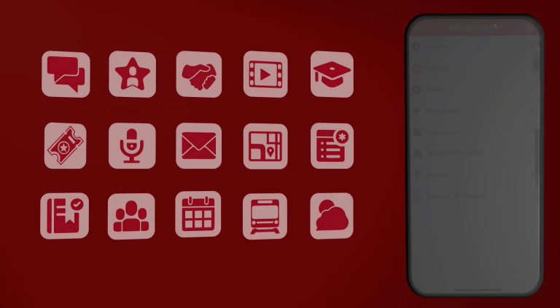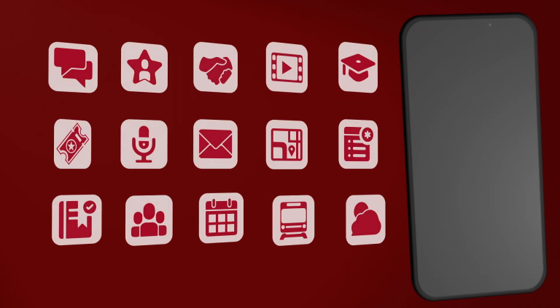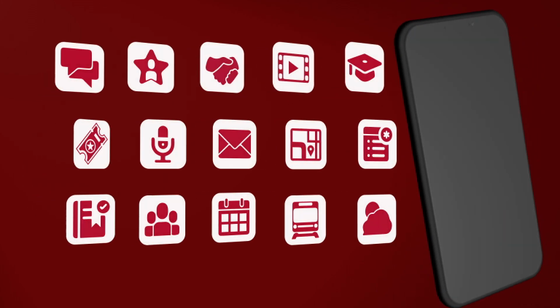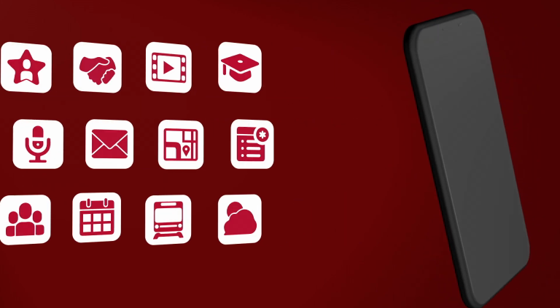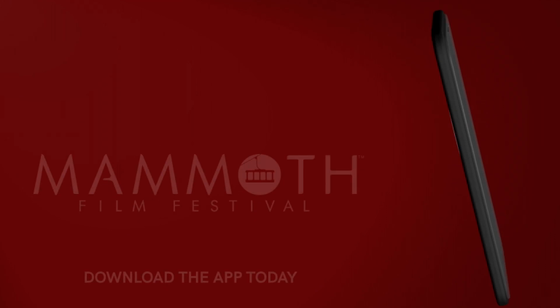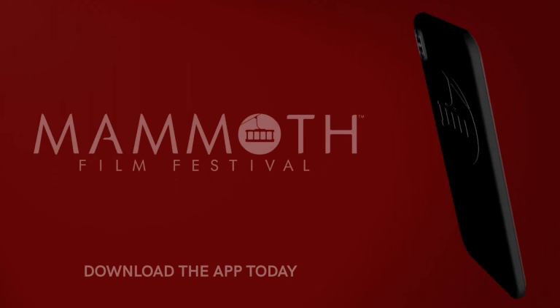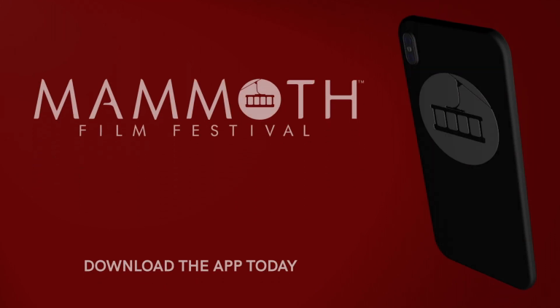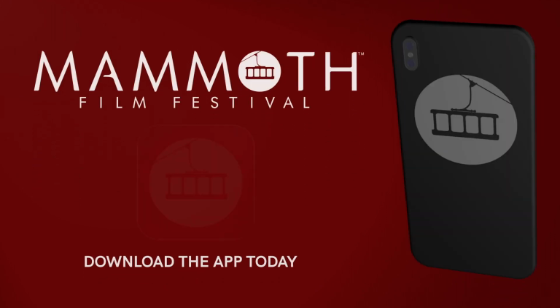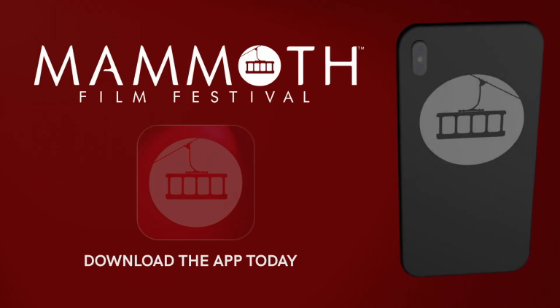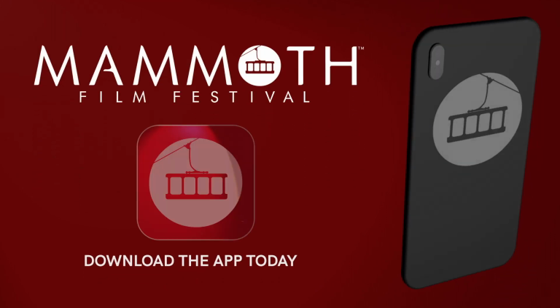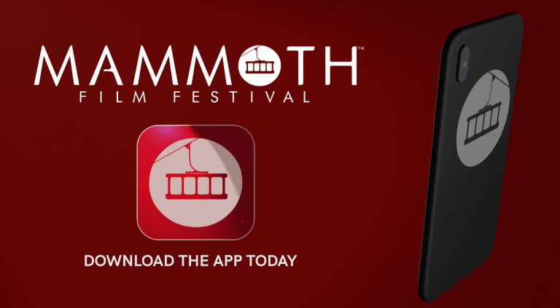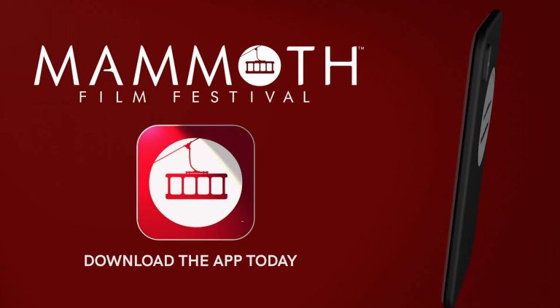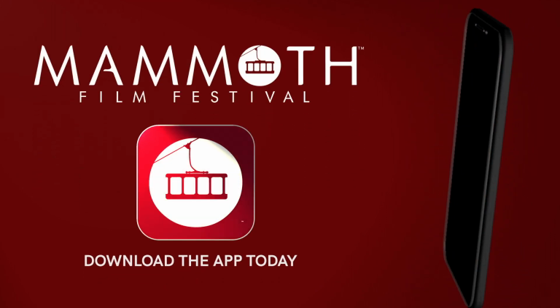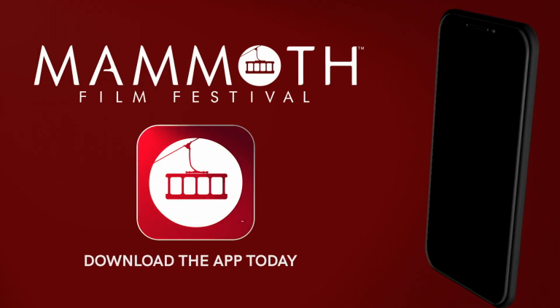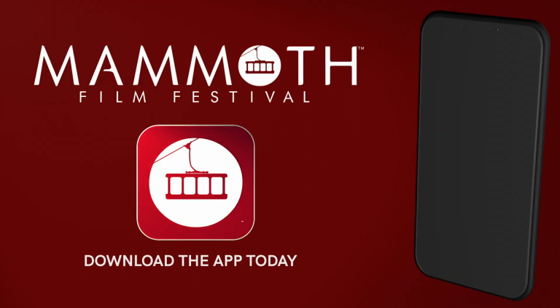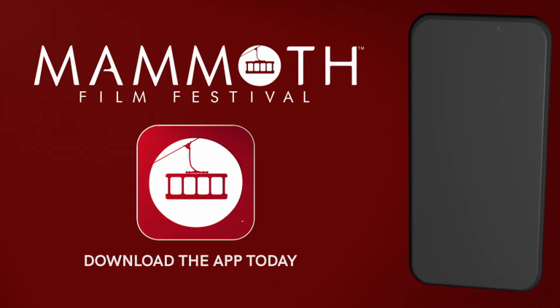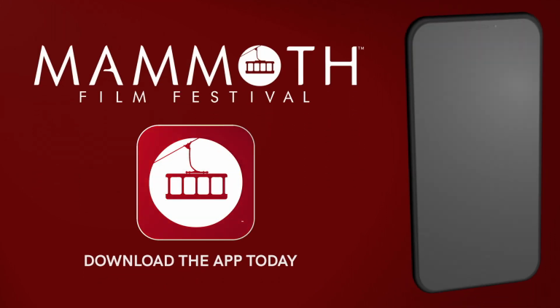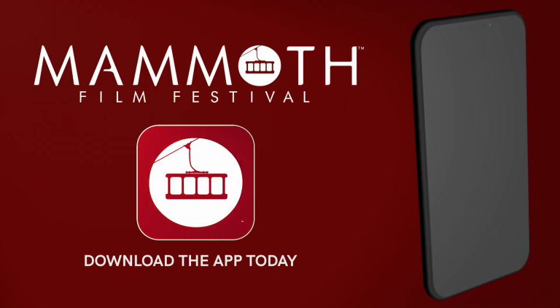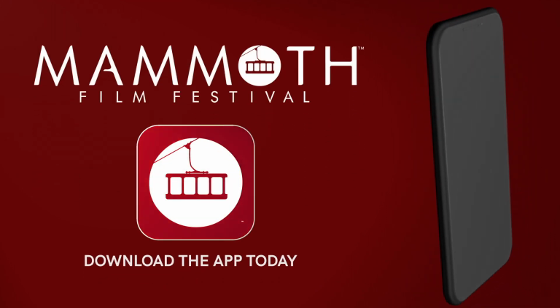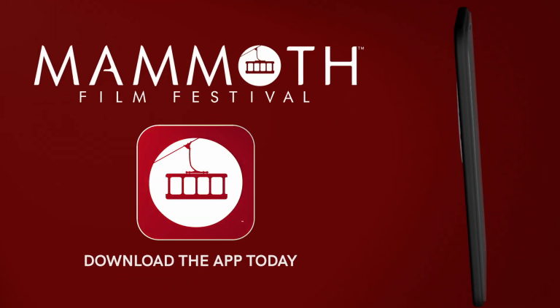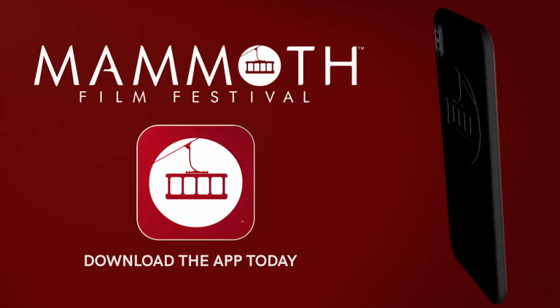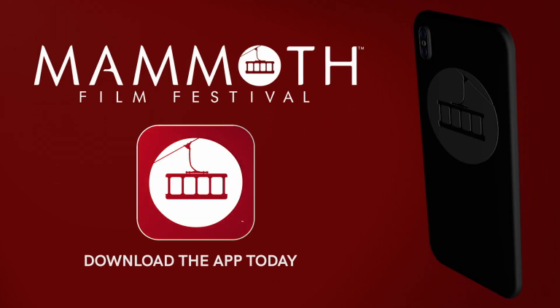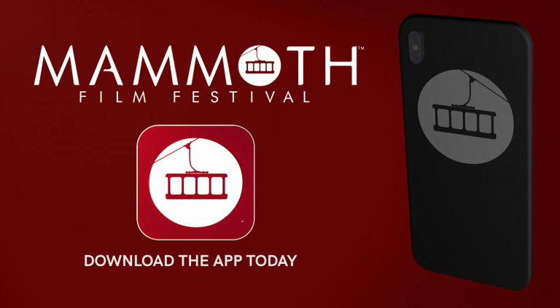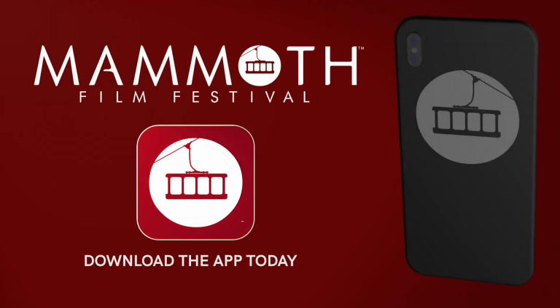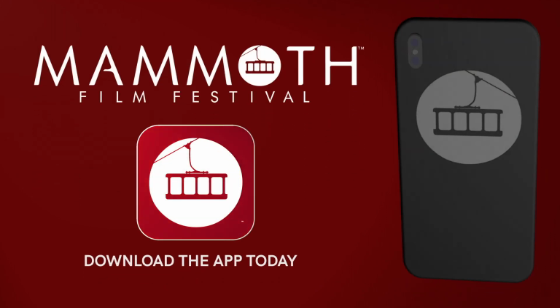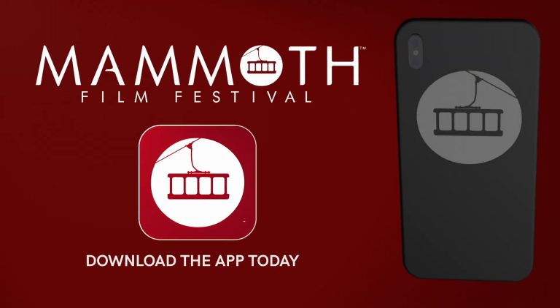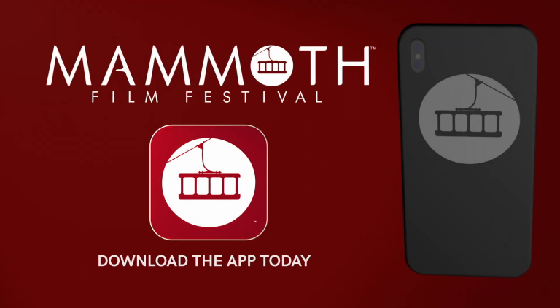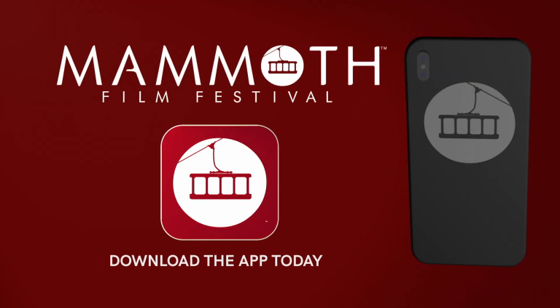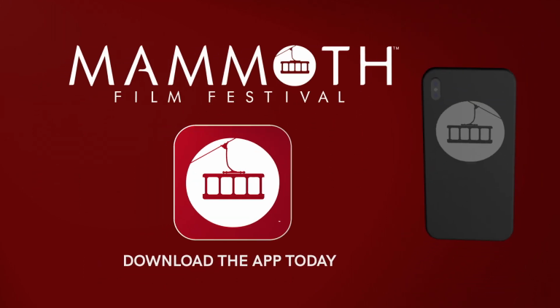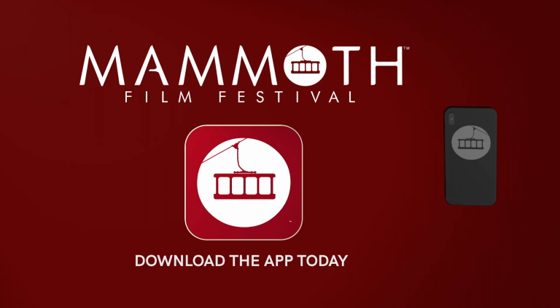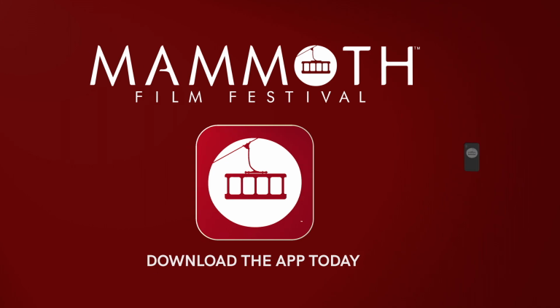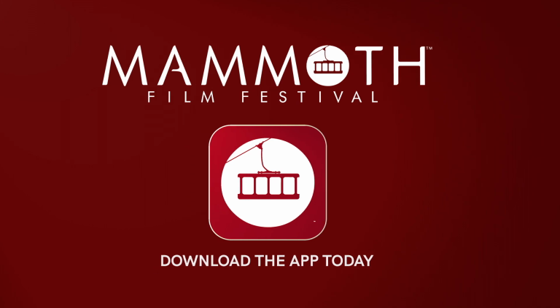Stay tuned for more updates as the festival is fast approaching. We're very excited and can't wait to see you in Mammoth.